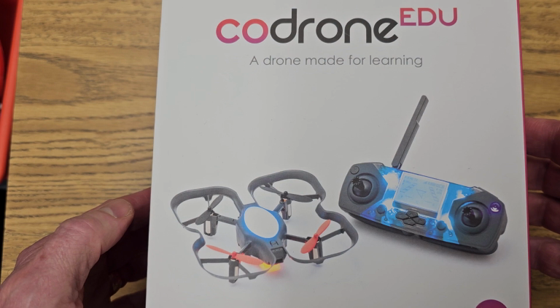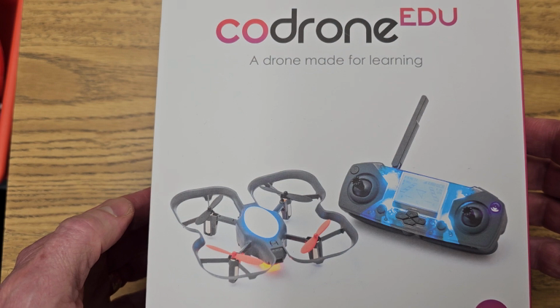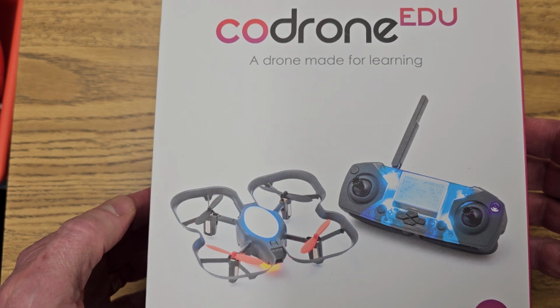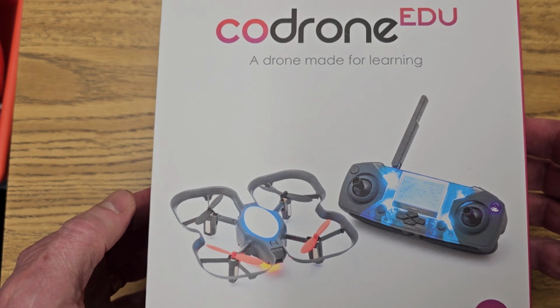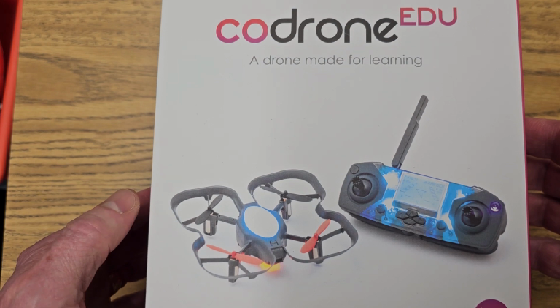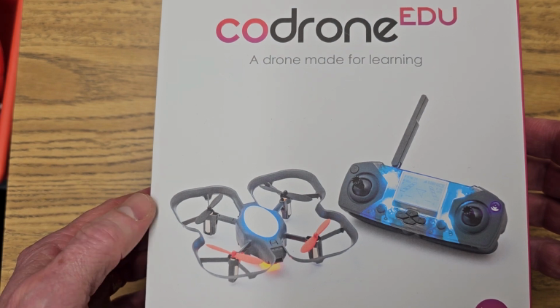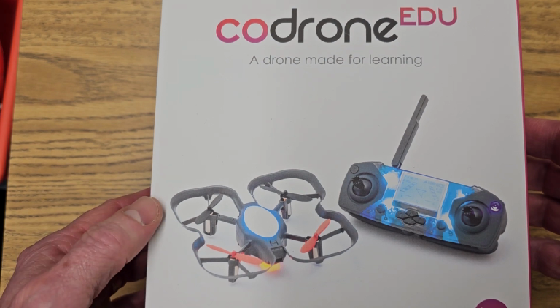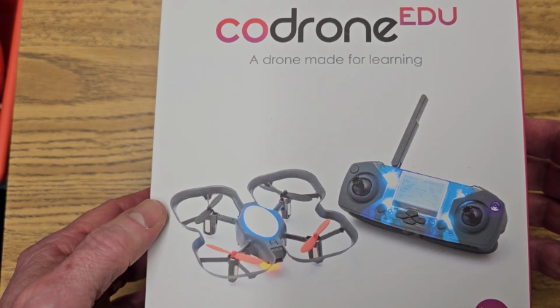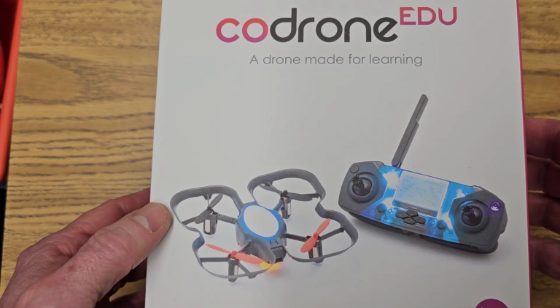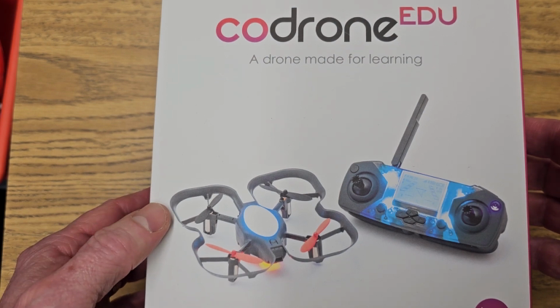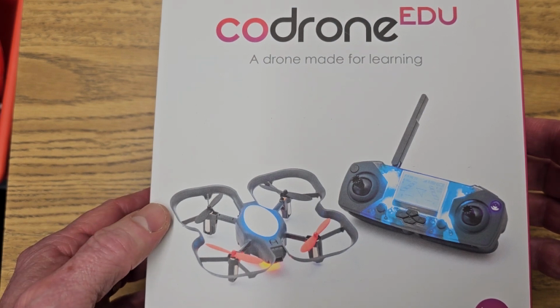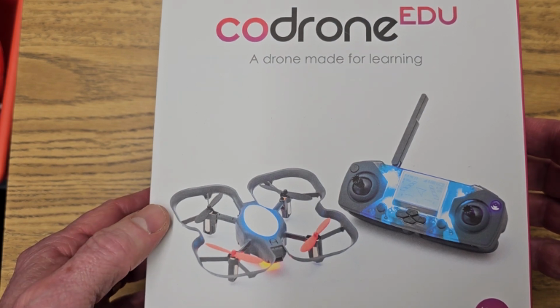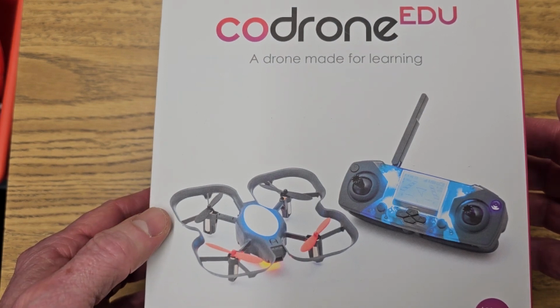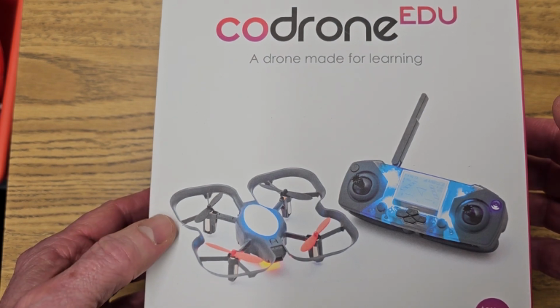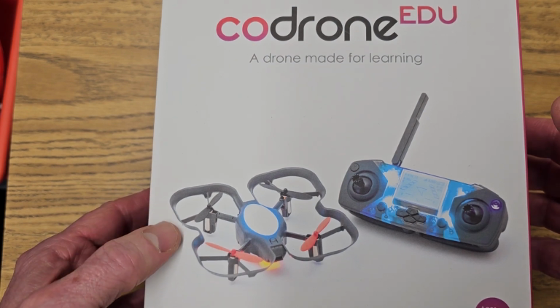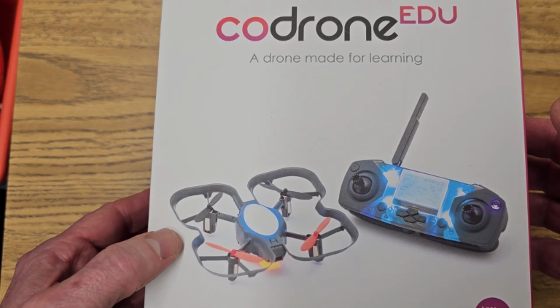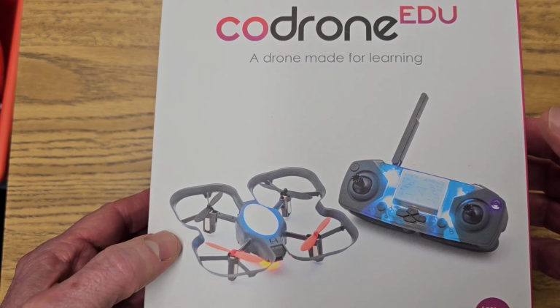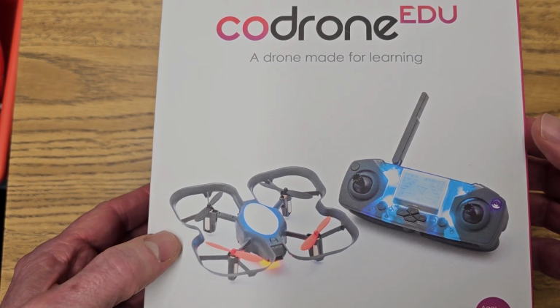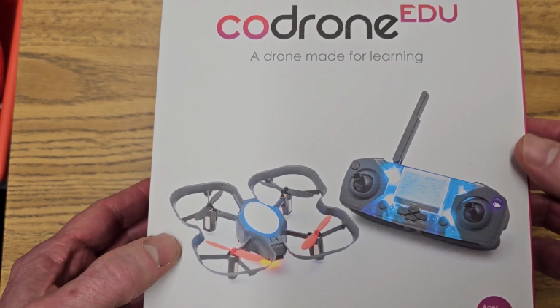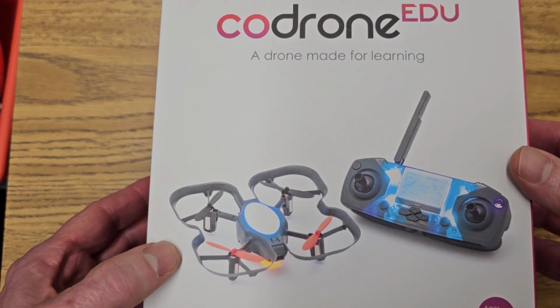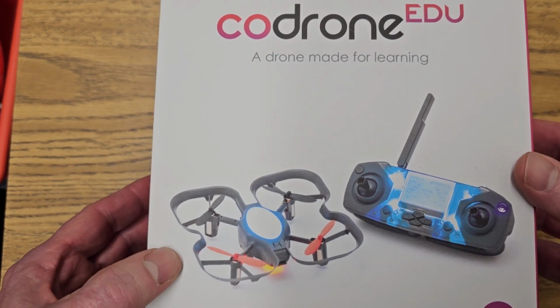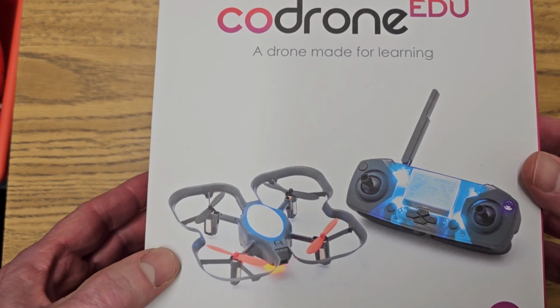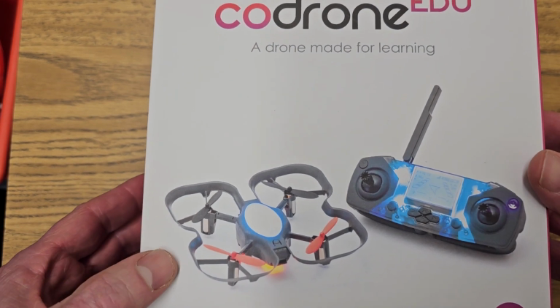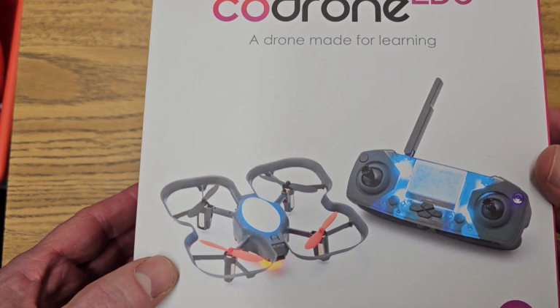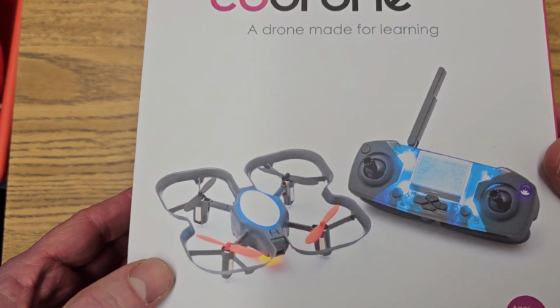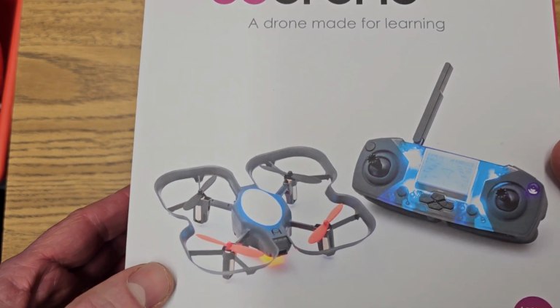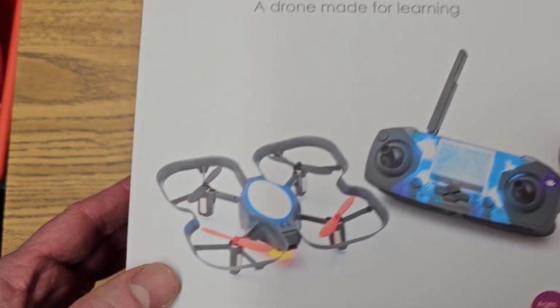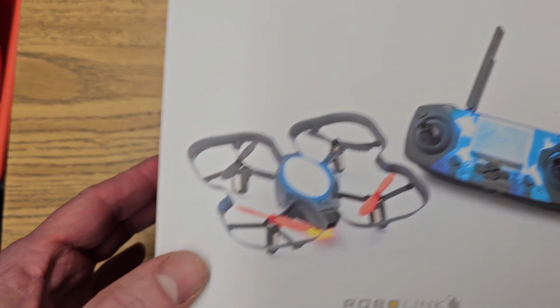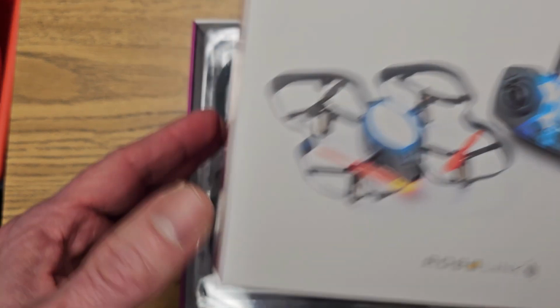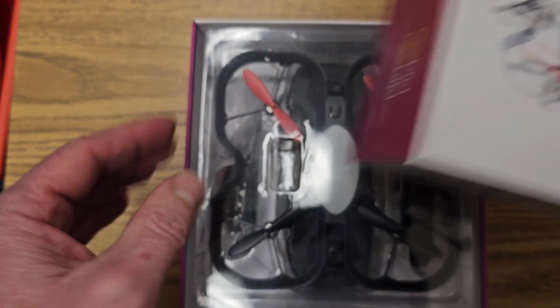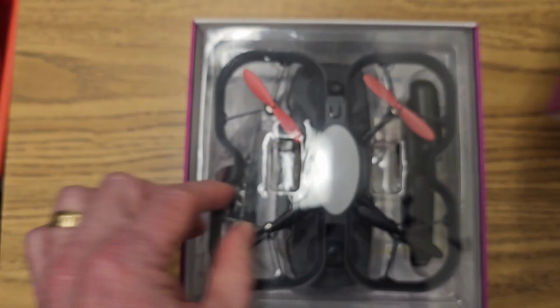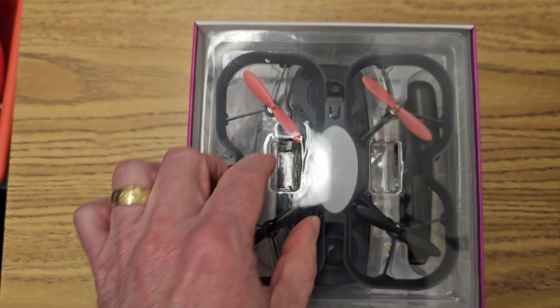Hey, welcome to the show. Let's go ahead and do a quick unboxing of the Code Drone EDU.